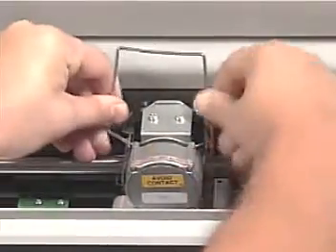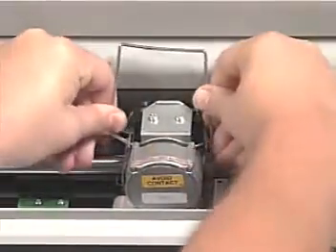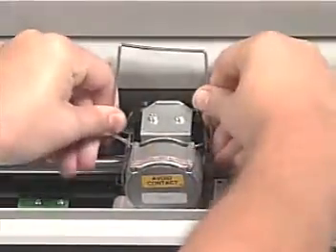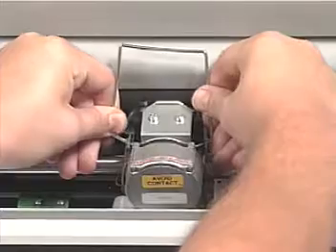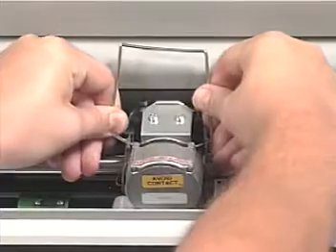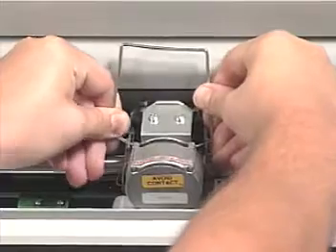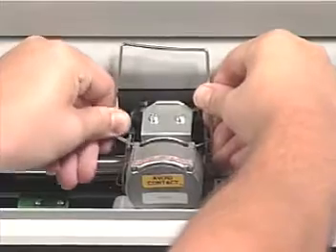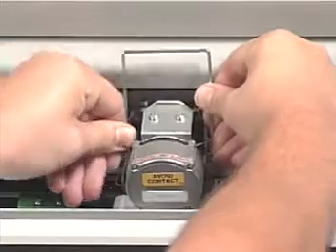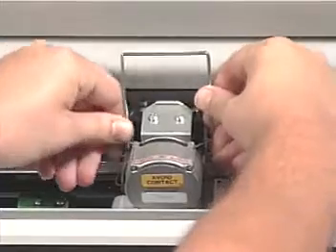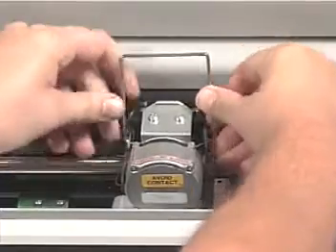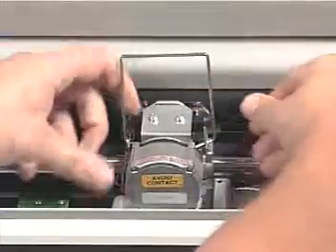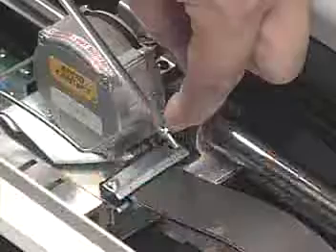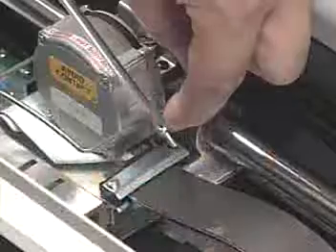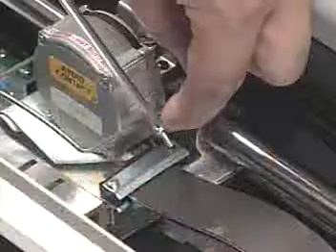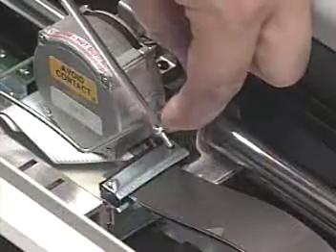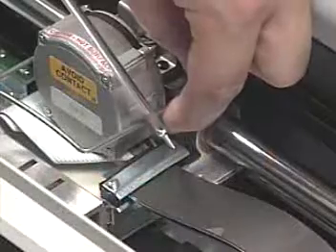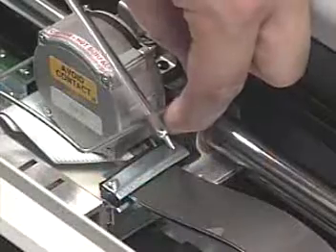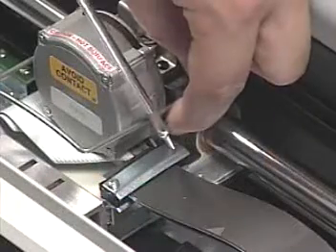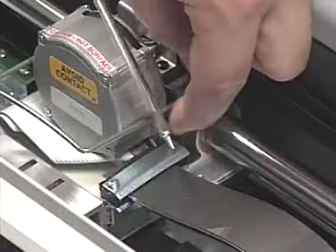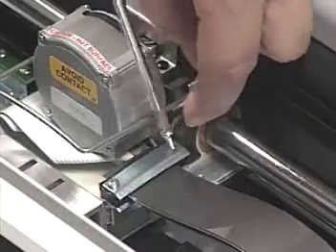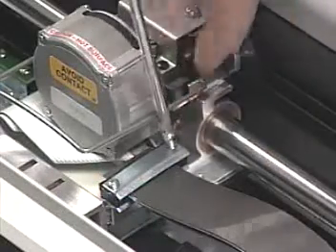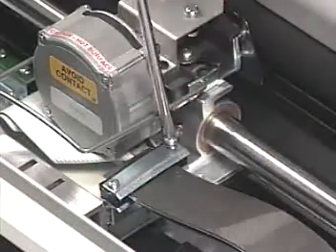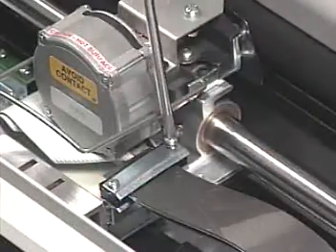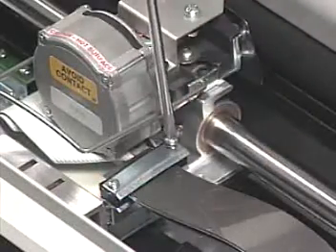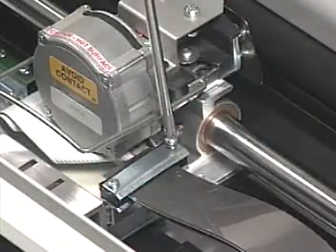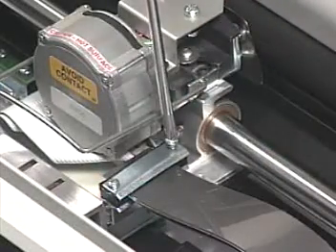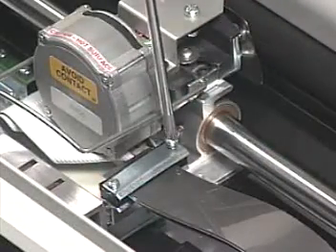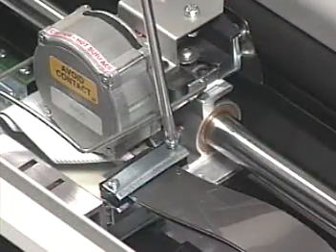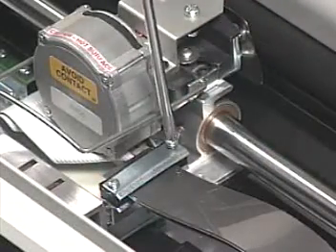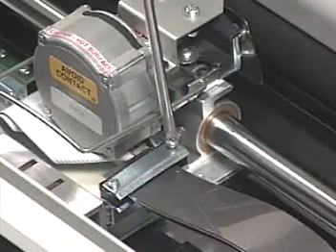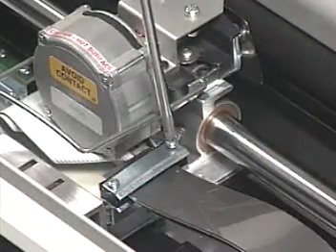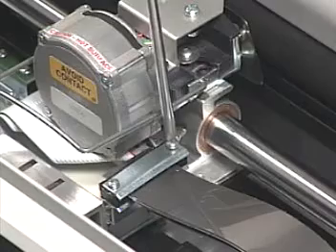Reinstall the ribbon bail. Reinstall the grounding screw.